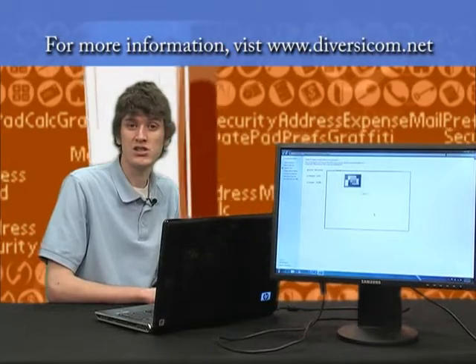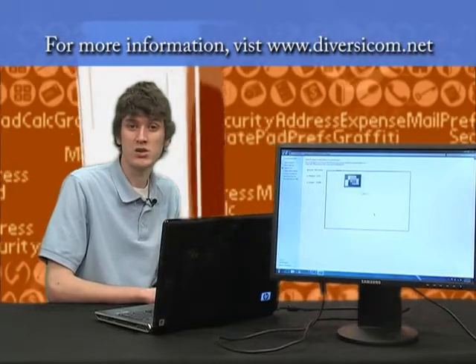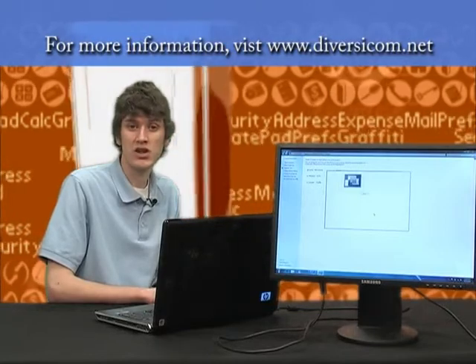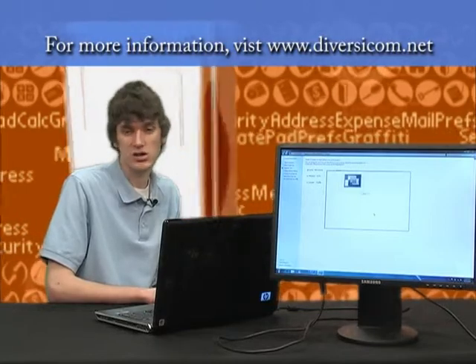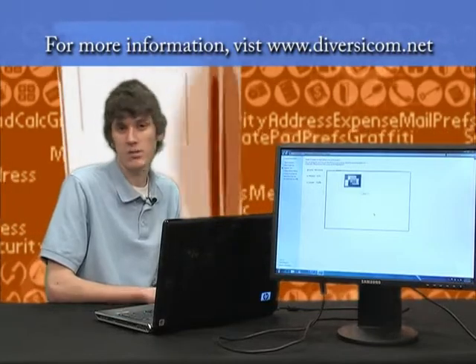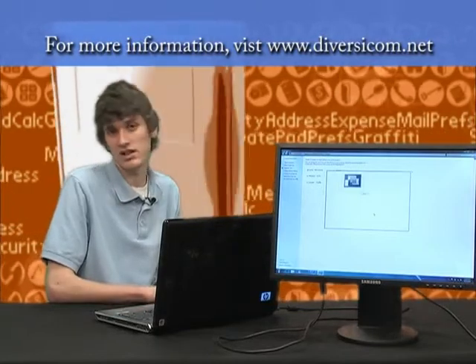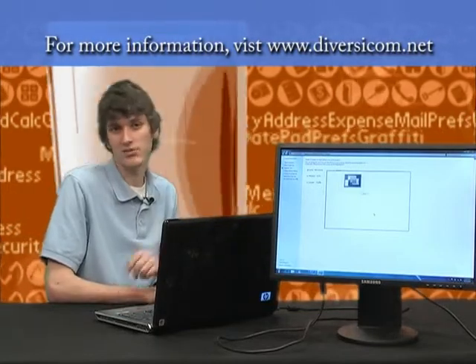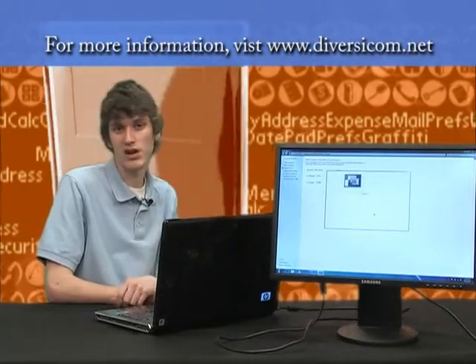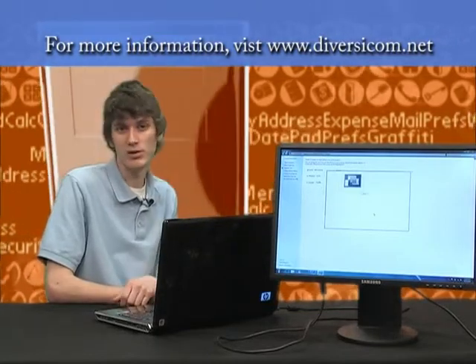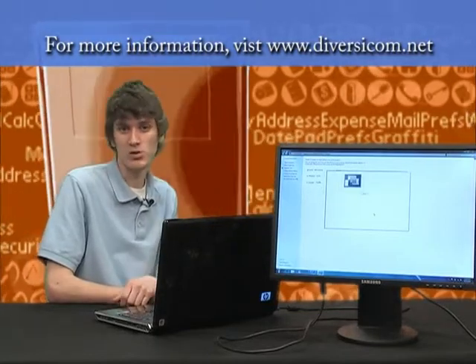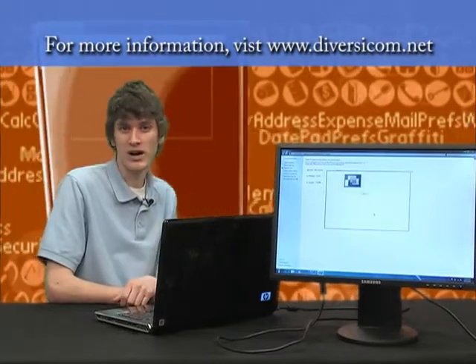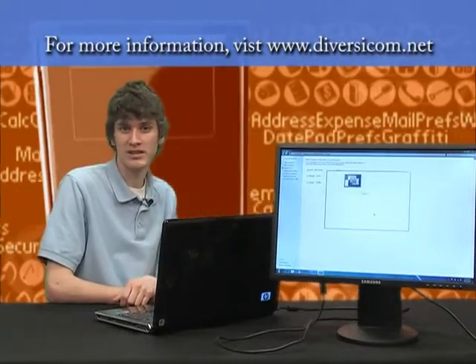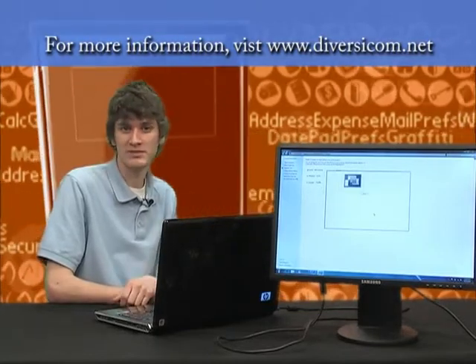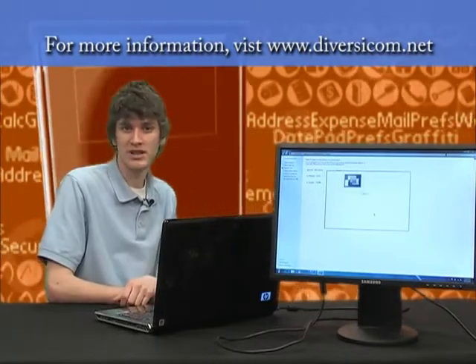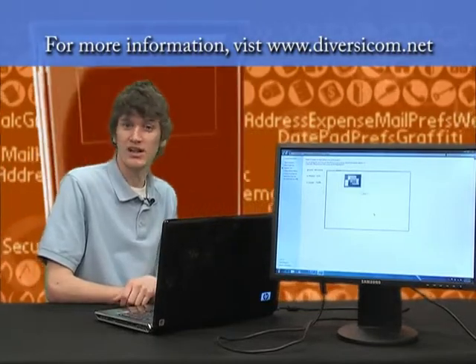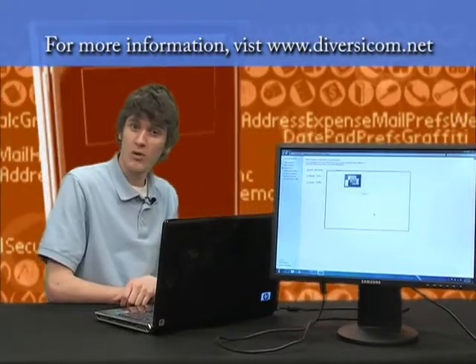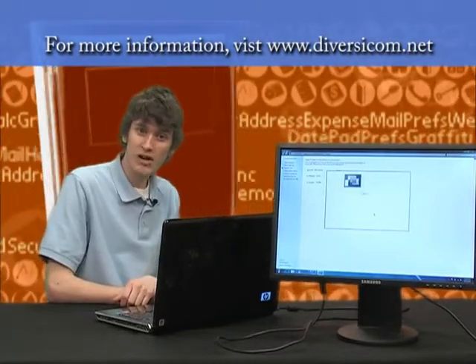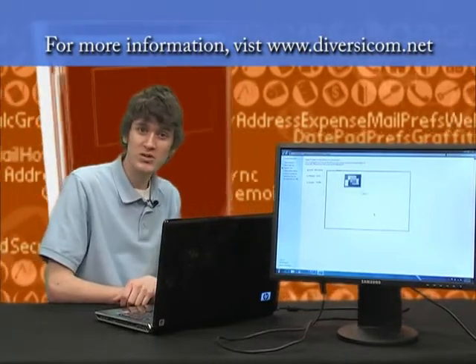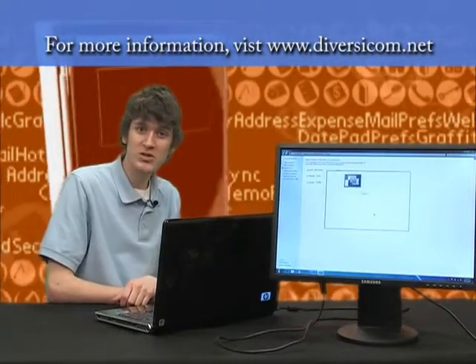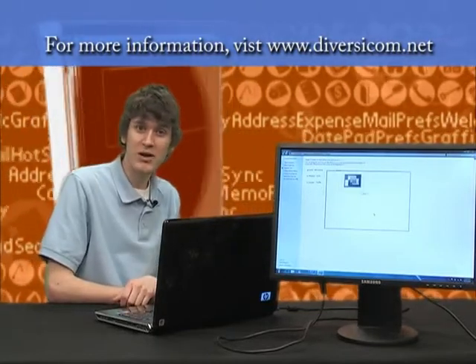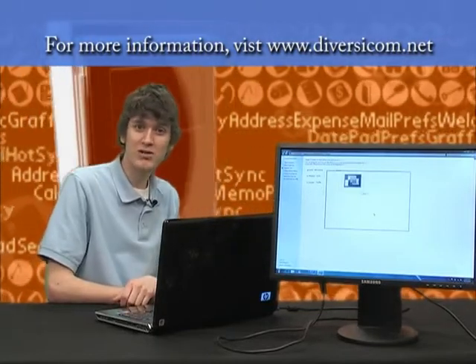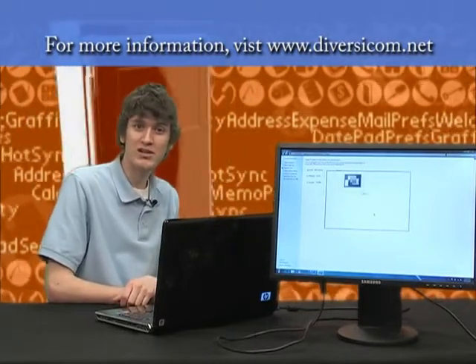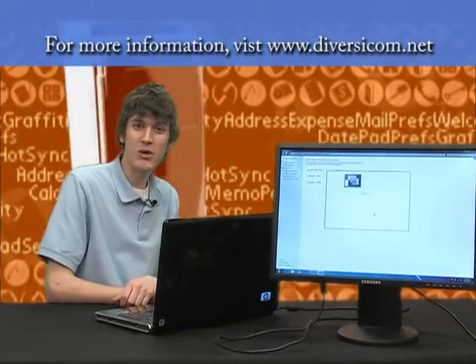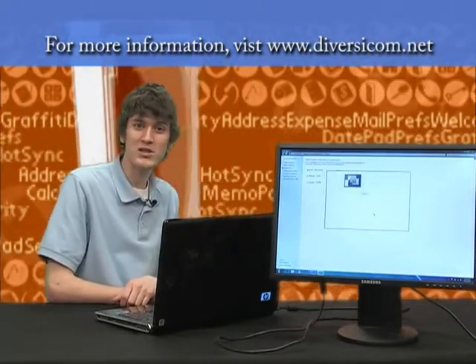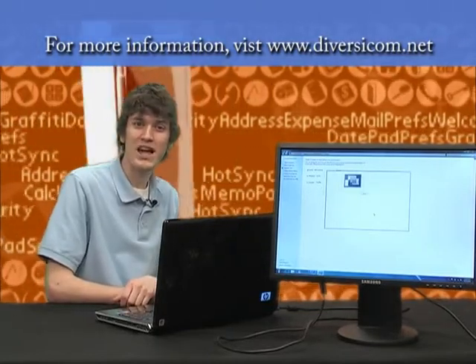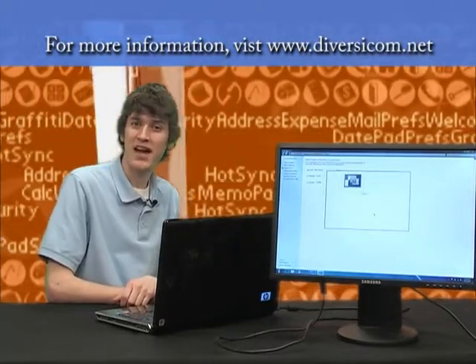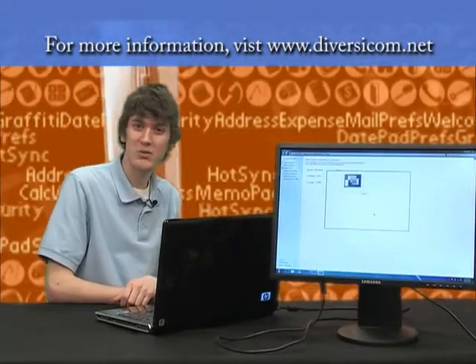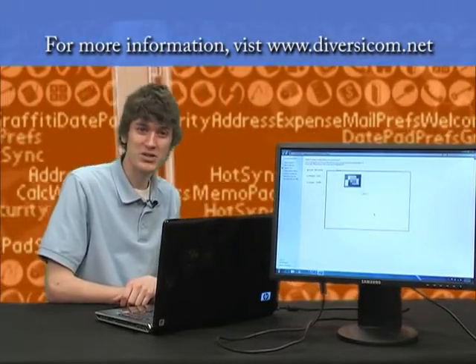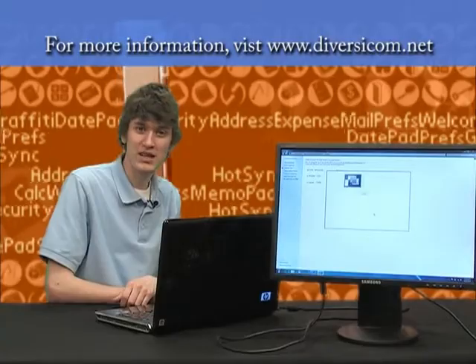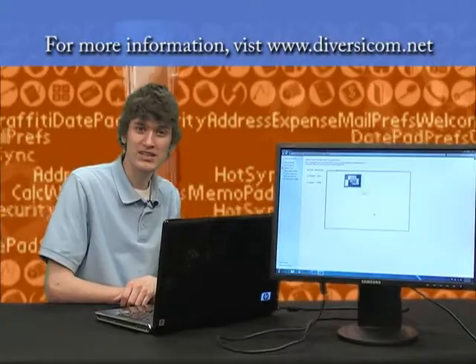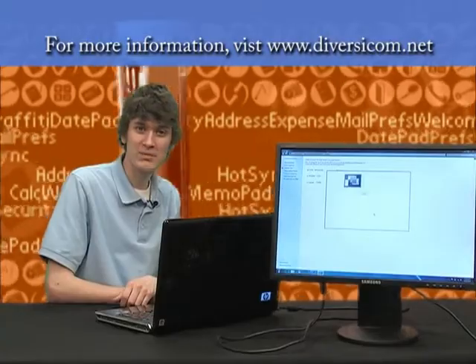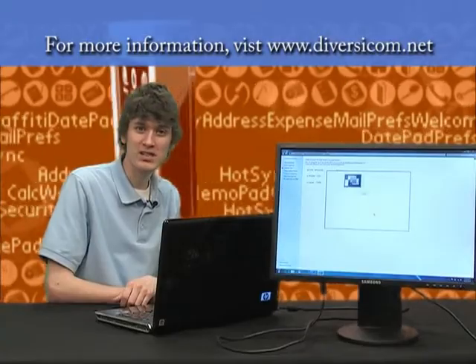I'm Sergio Meyer, thanks for watching, and that was your Tech Time Tip.